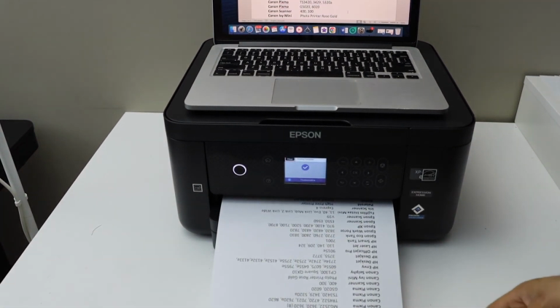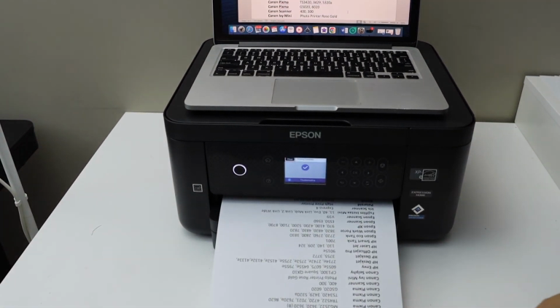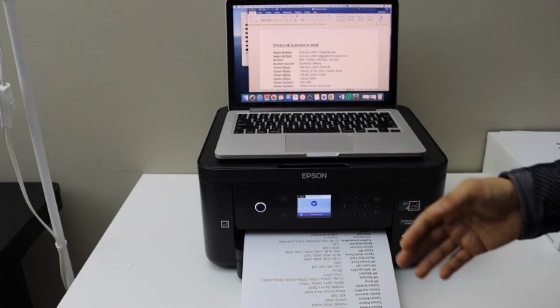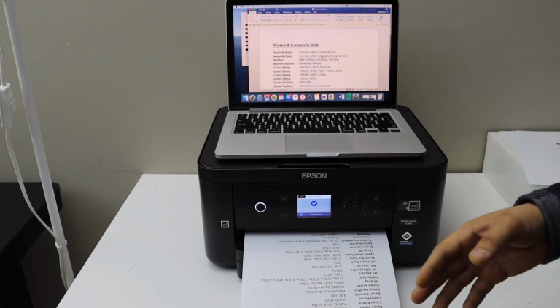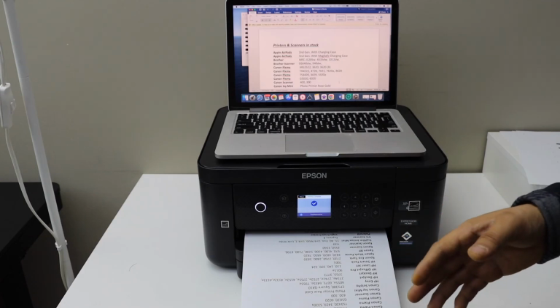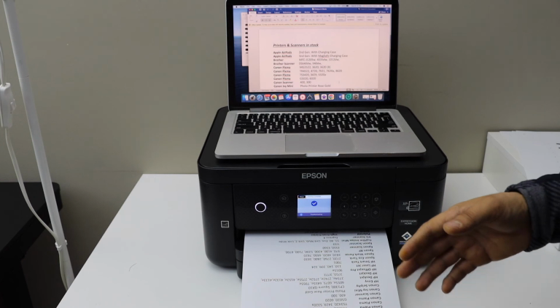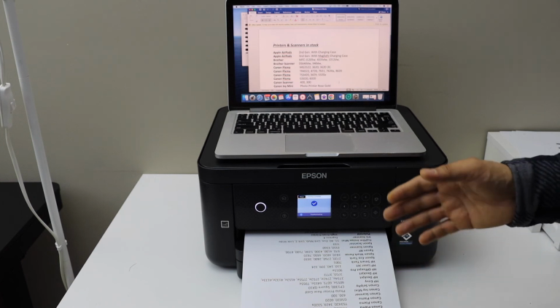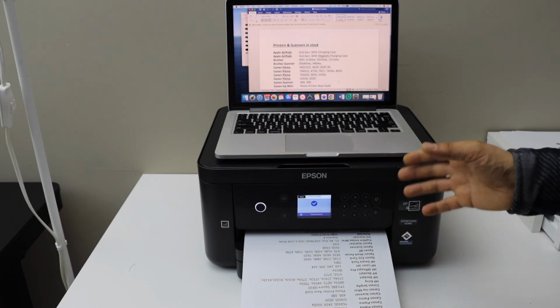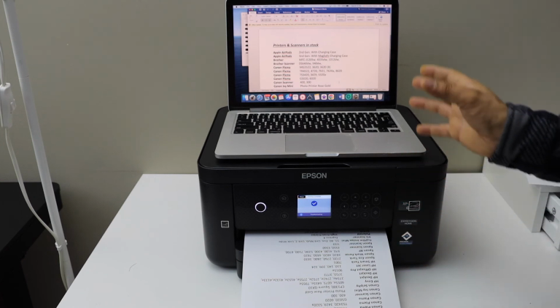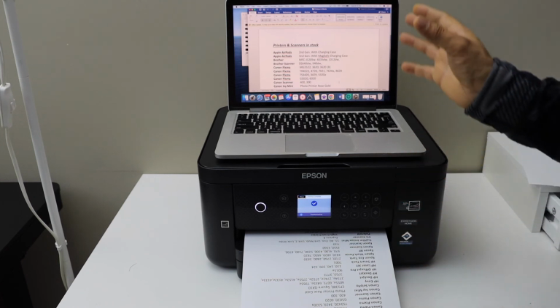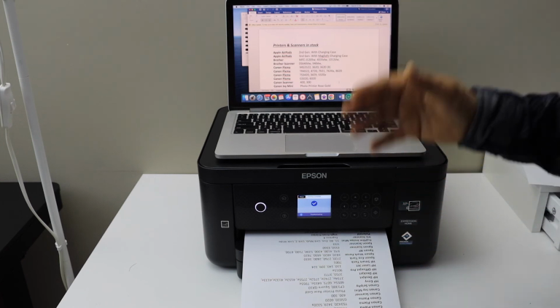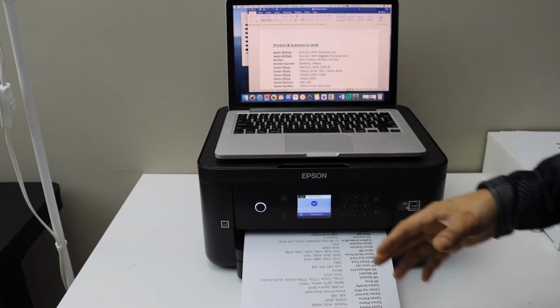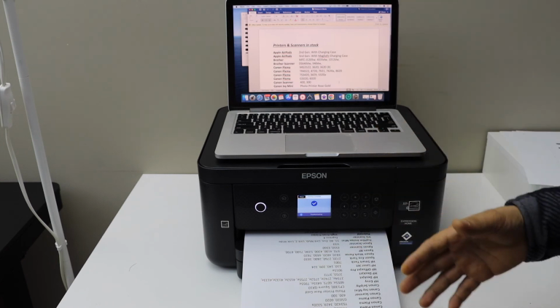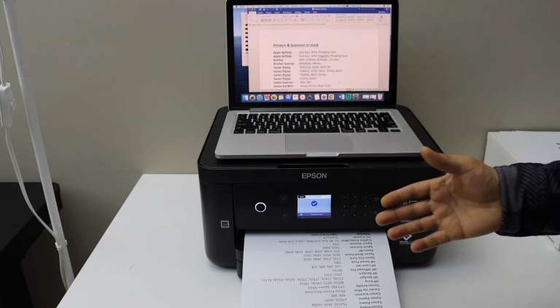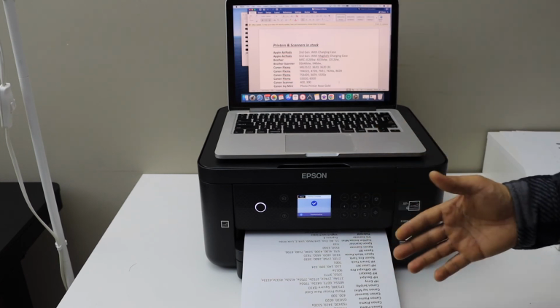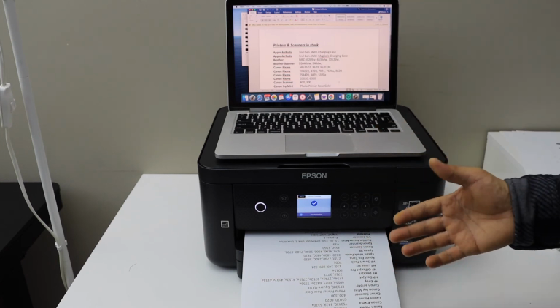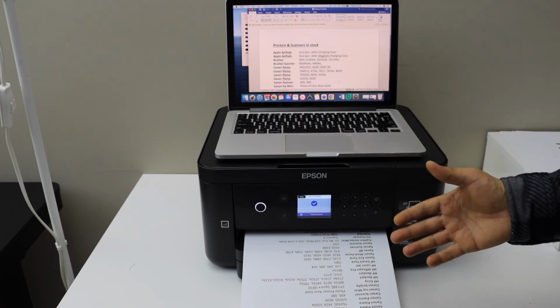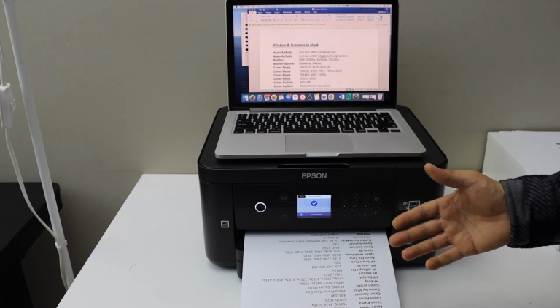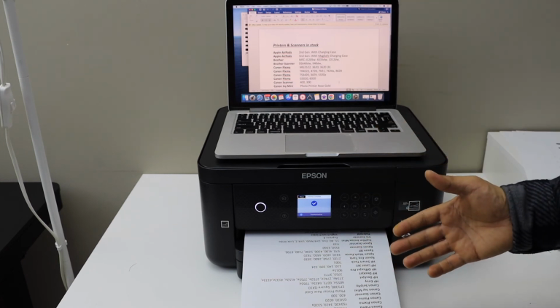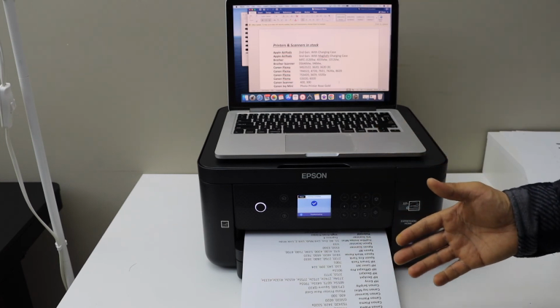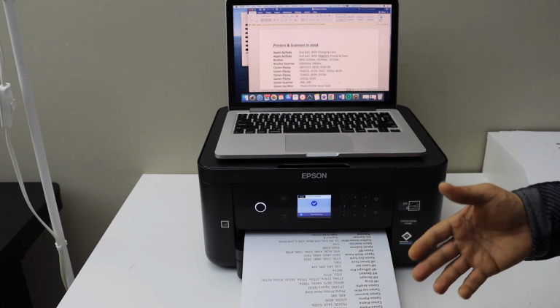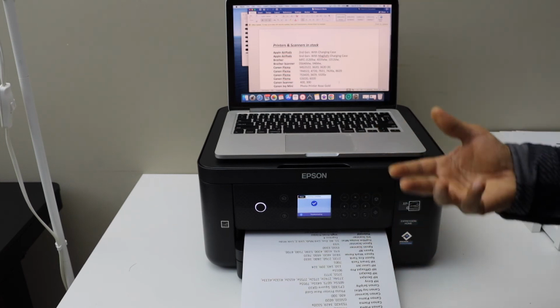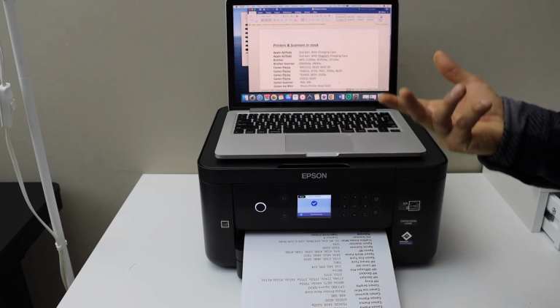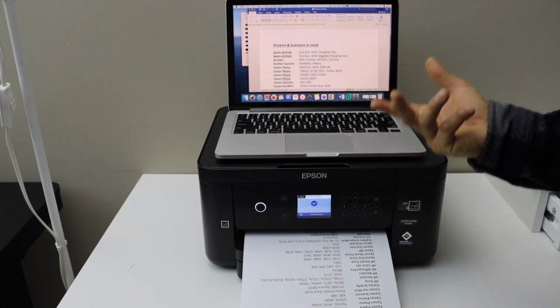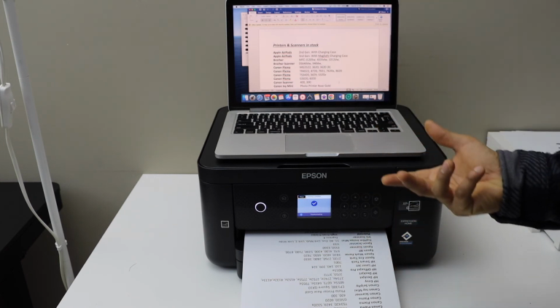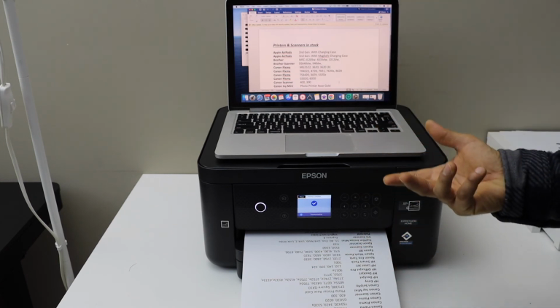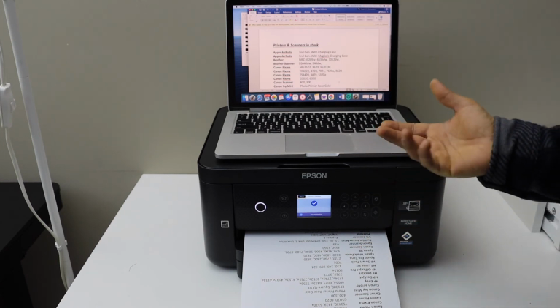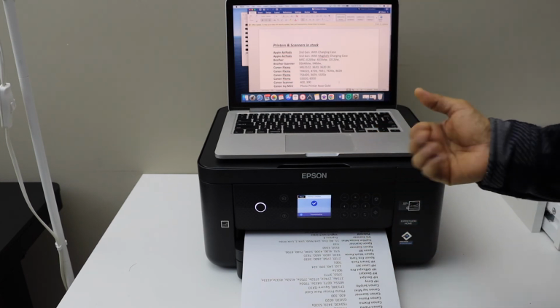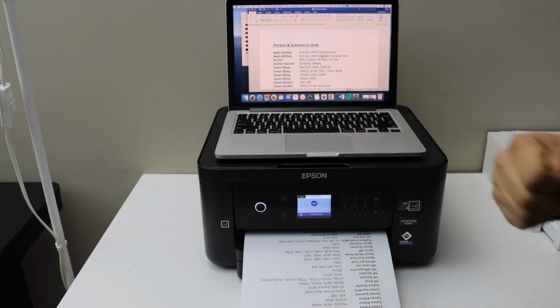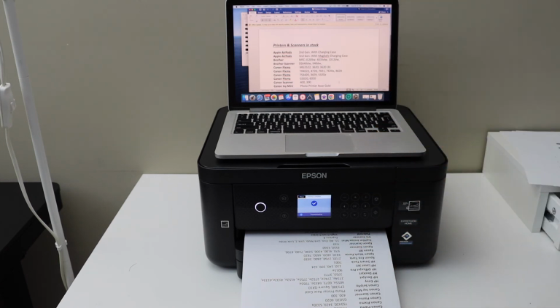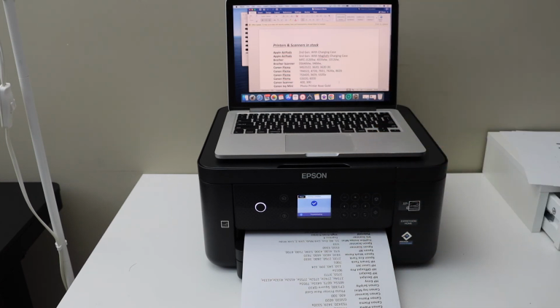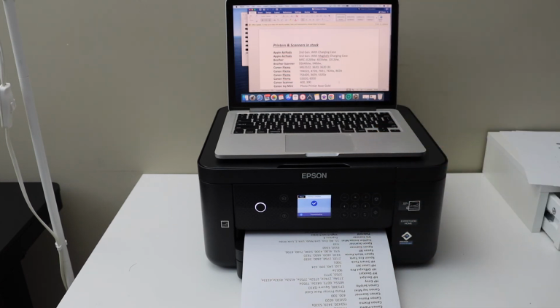So this way we can do the complete setup of this printer and we can start using it. Thanks for watching.